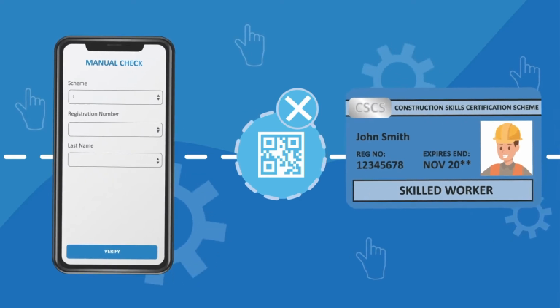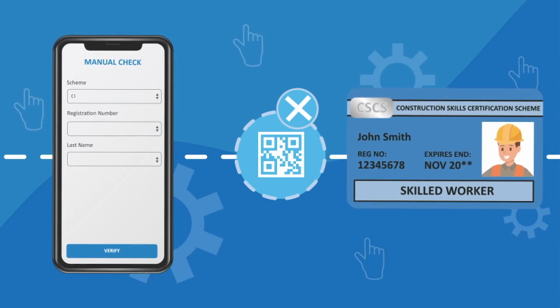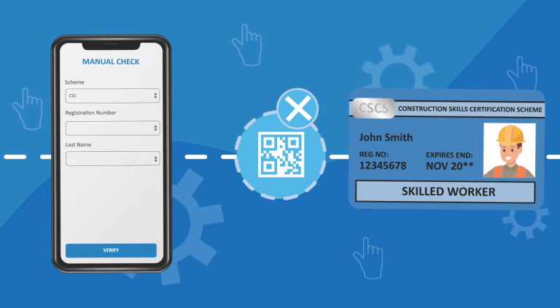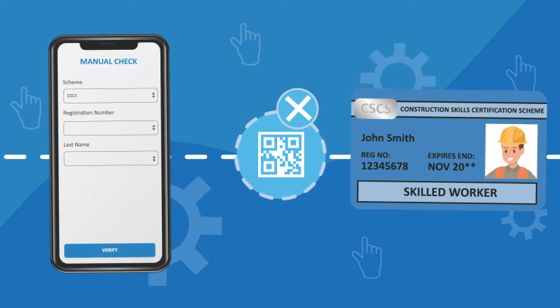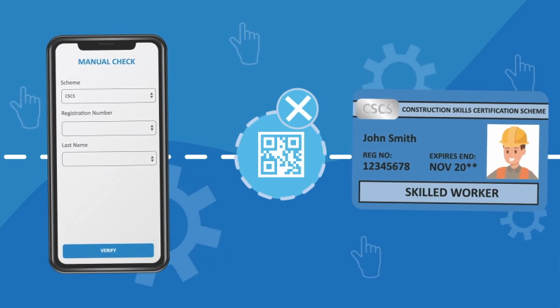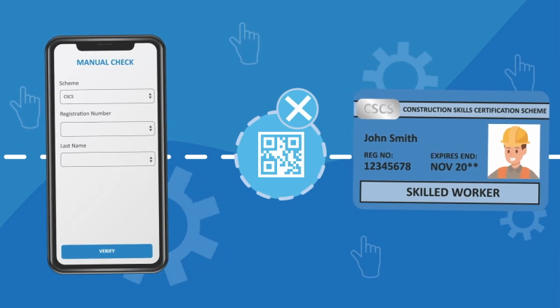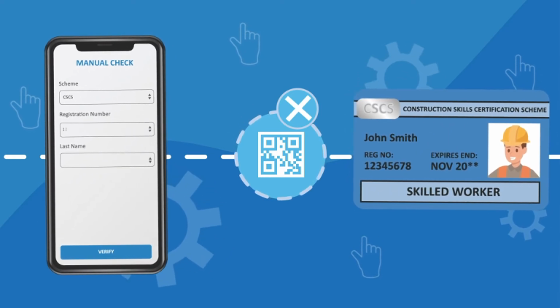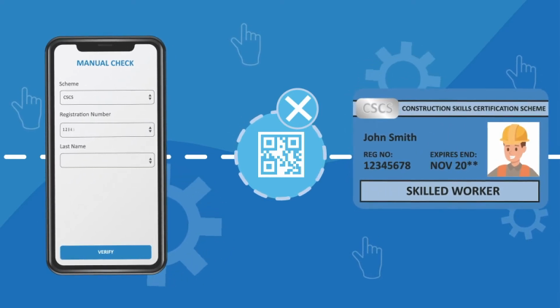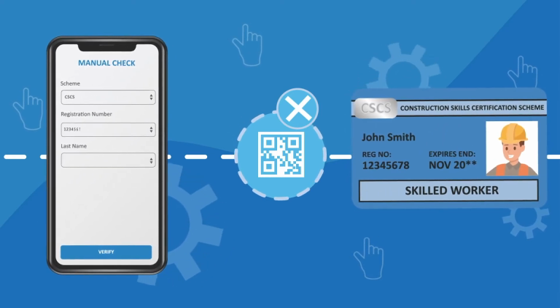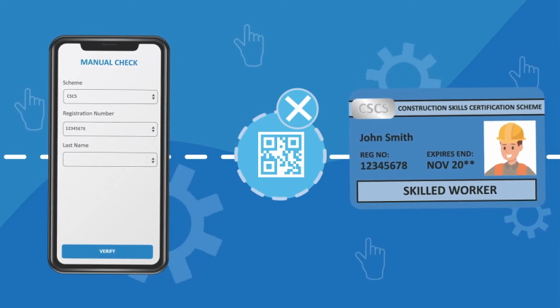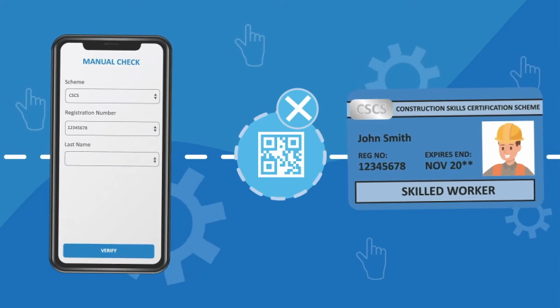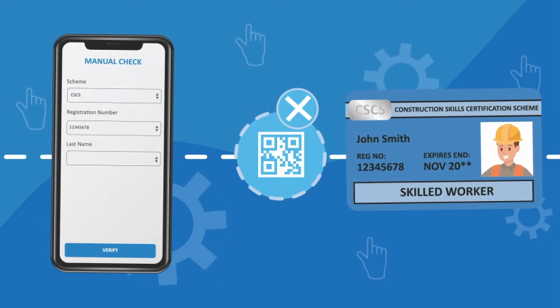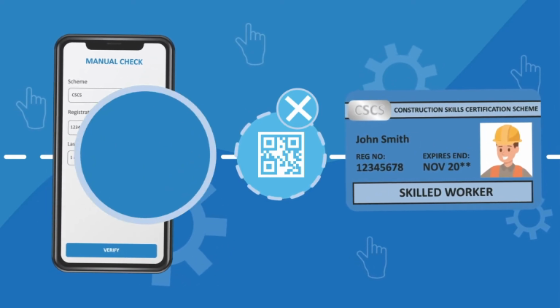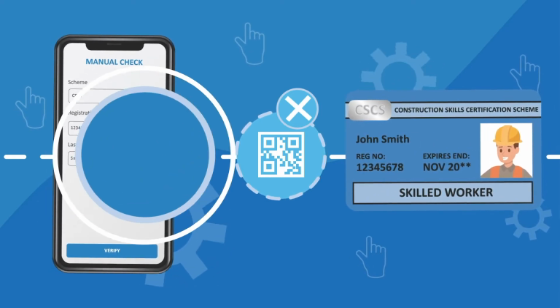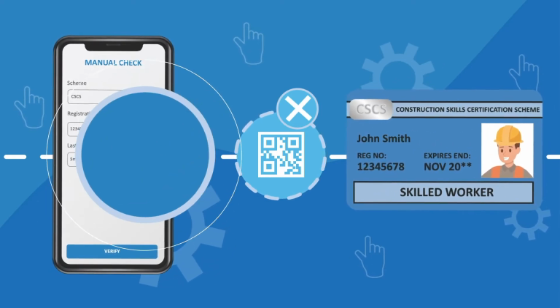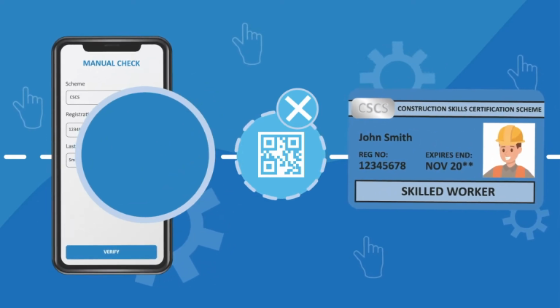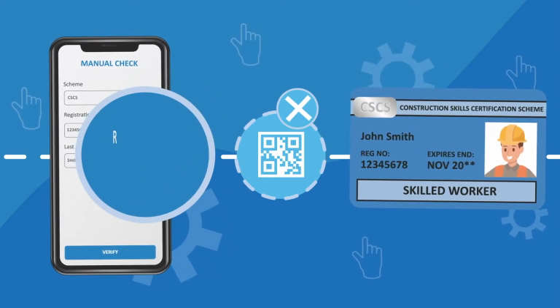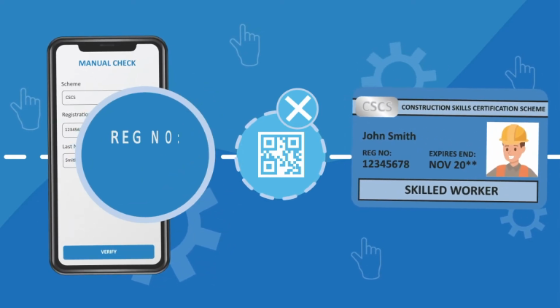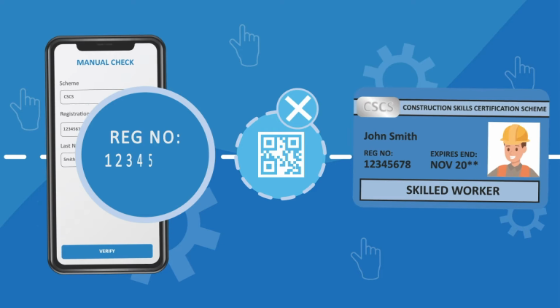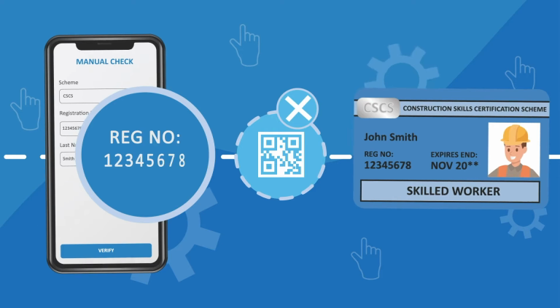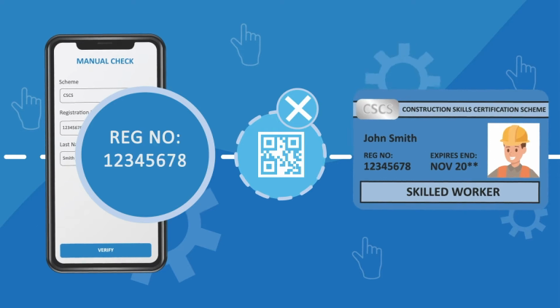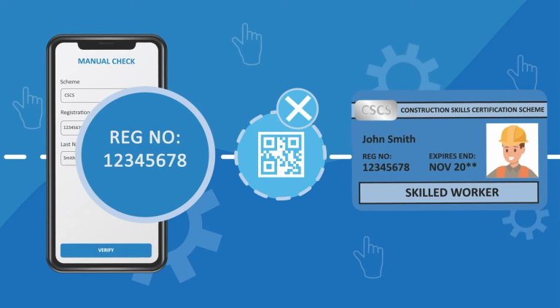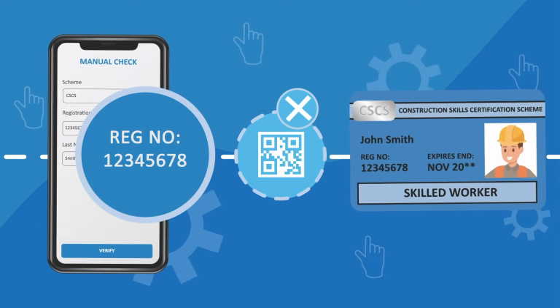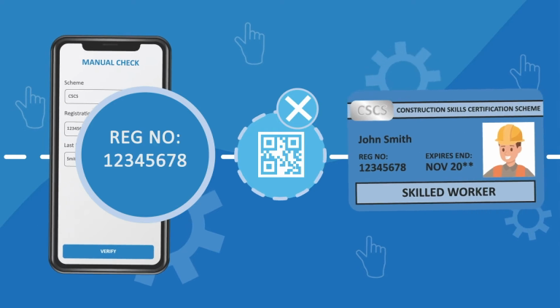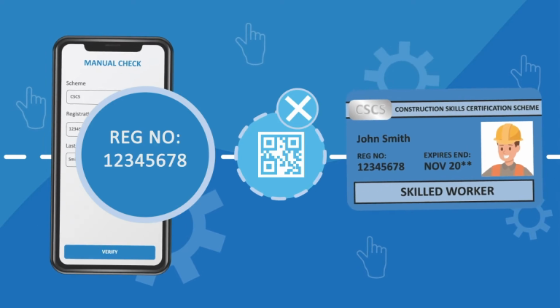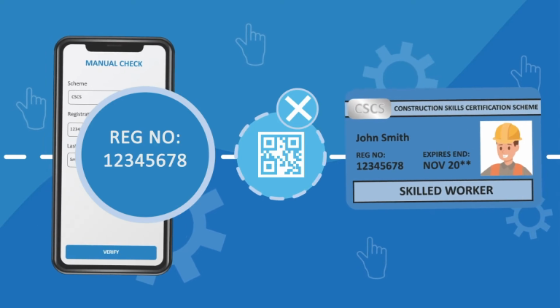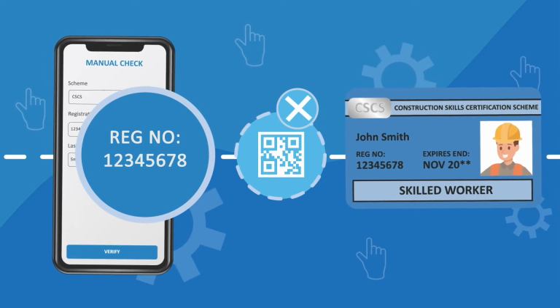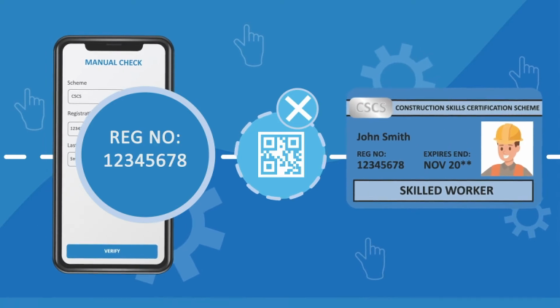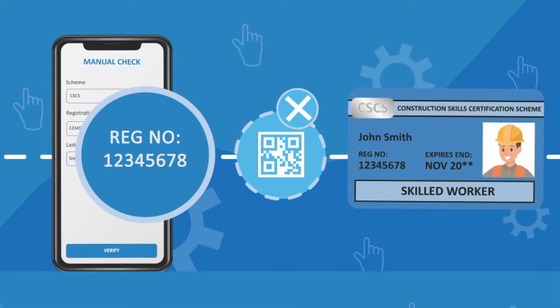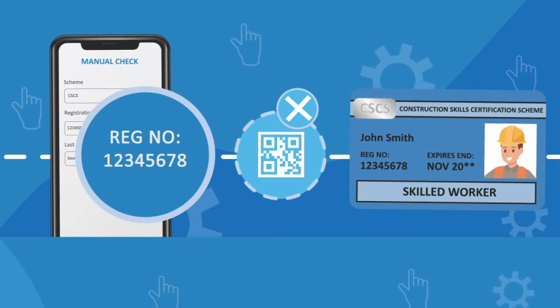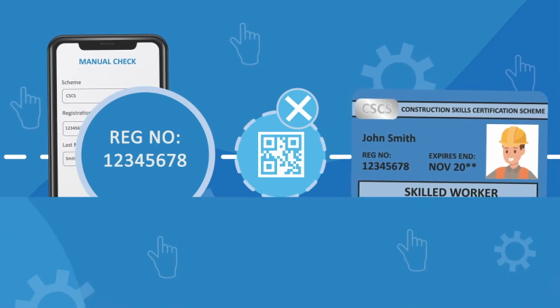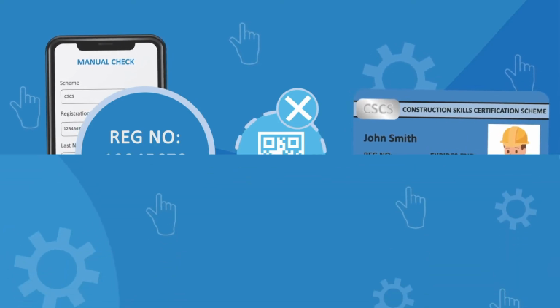A manual check involves the user manually inputting details as shown on the card, rather than the information being read automatically.